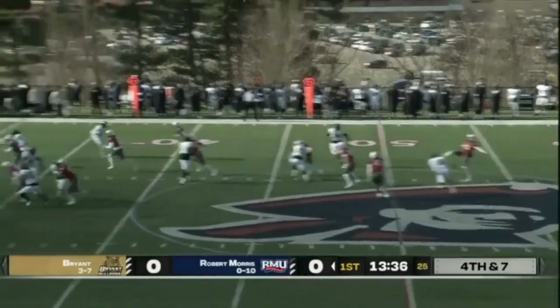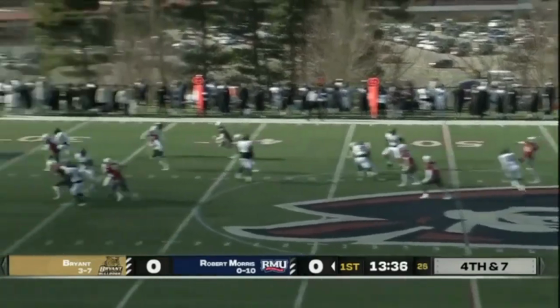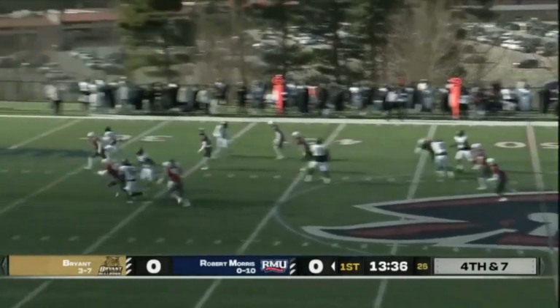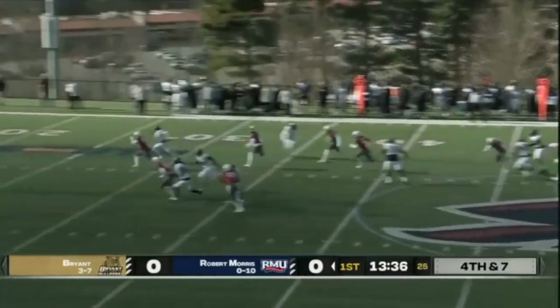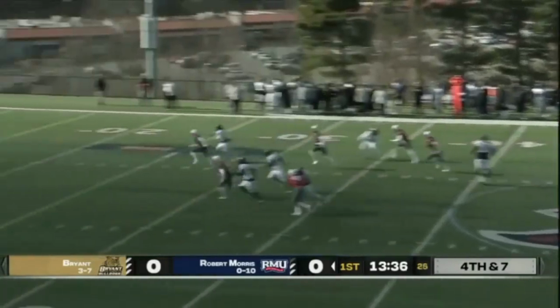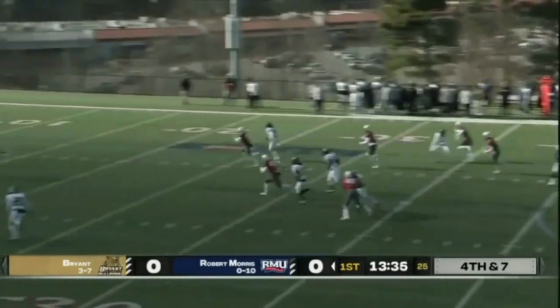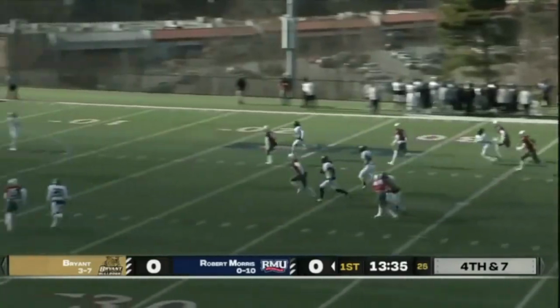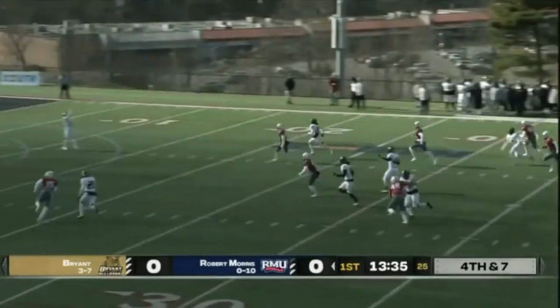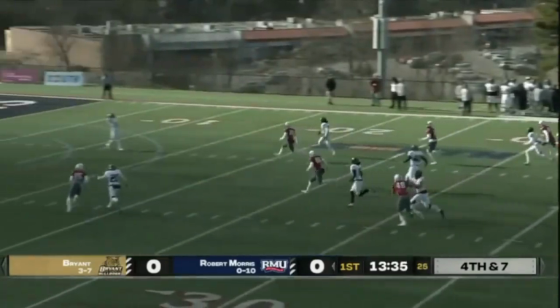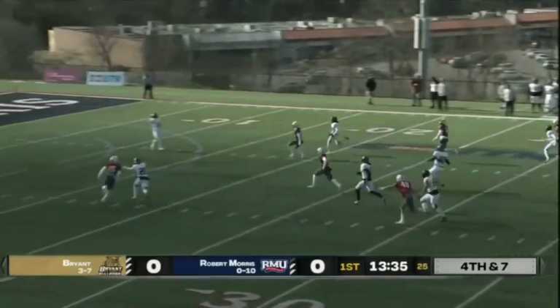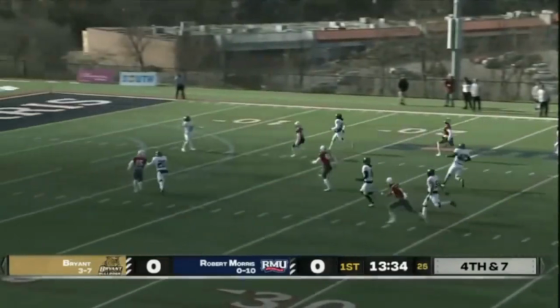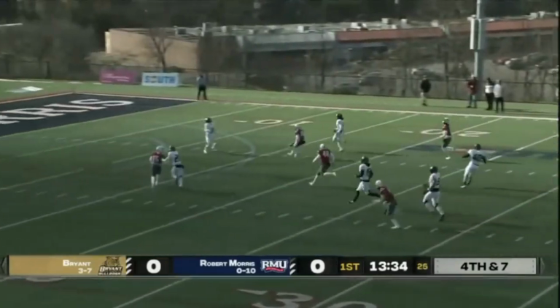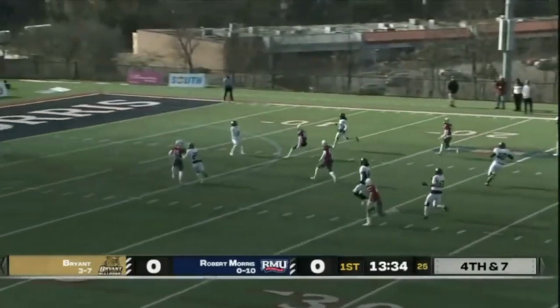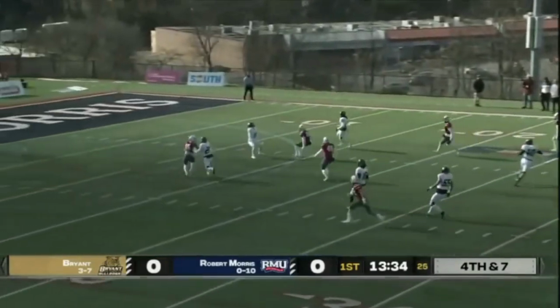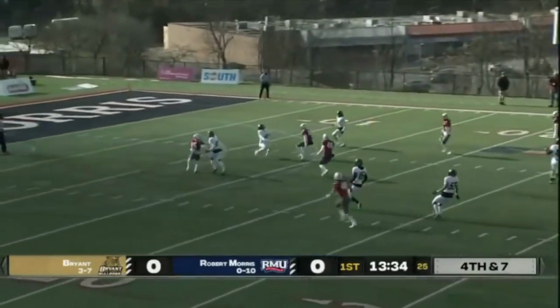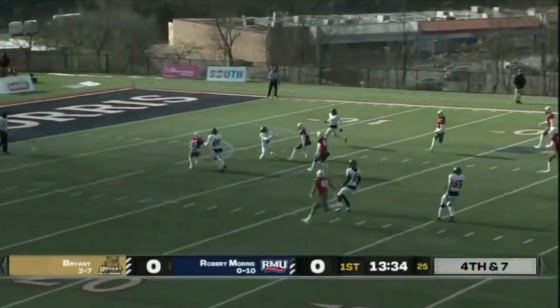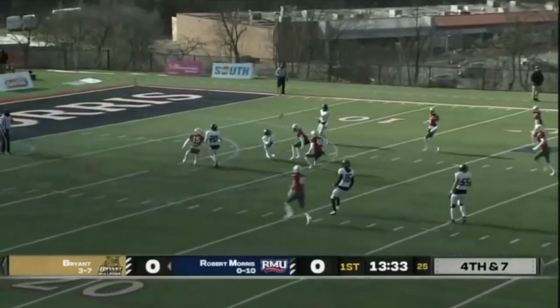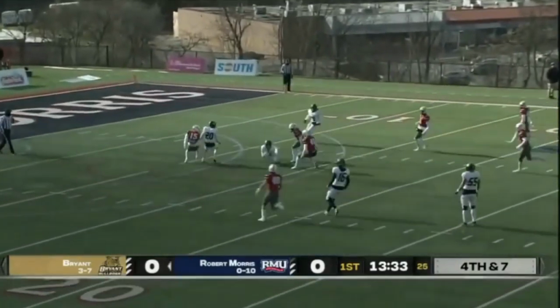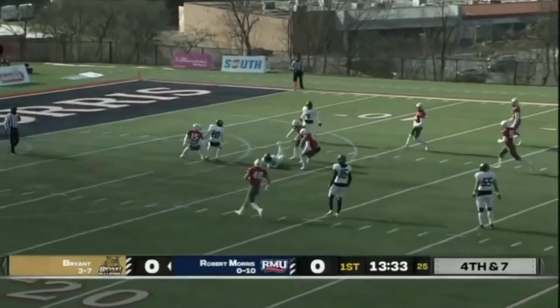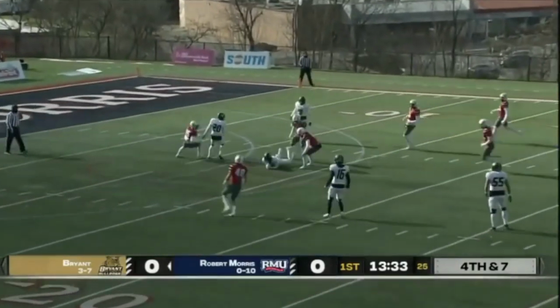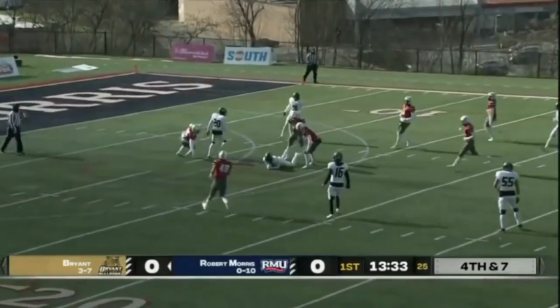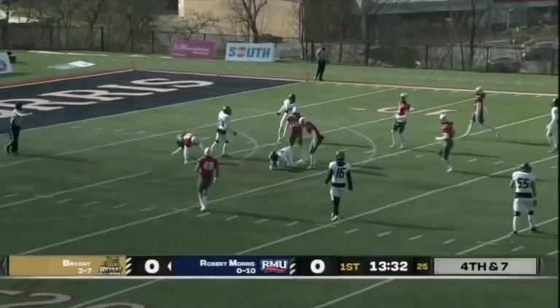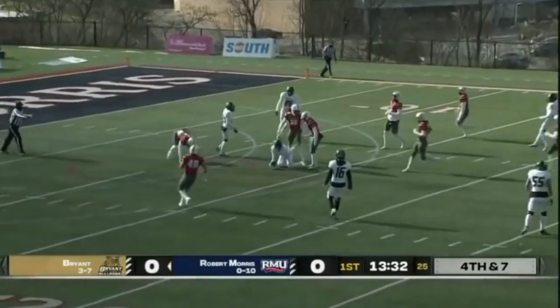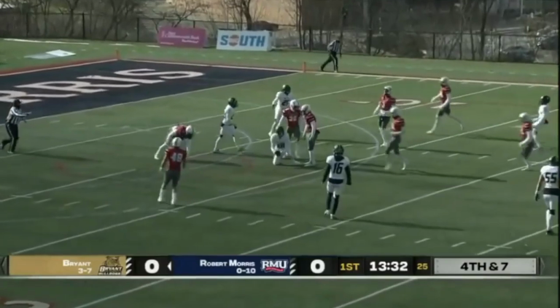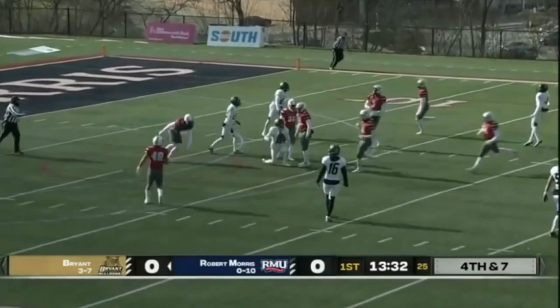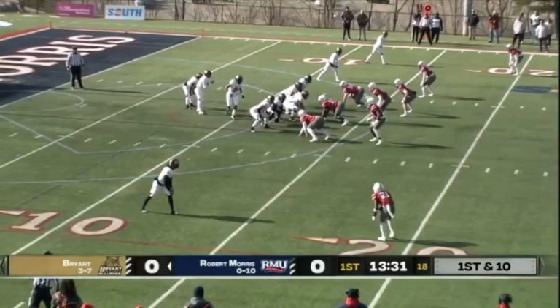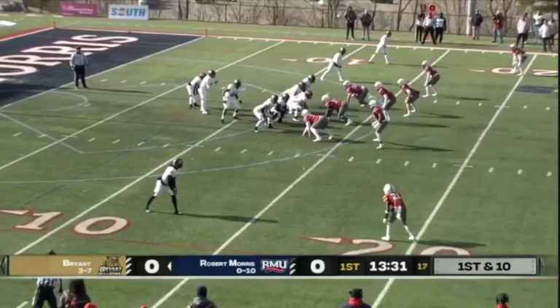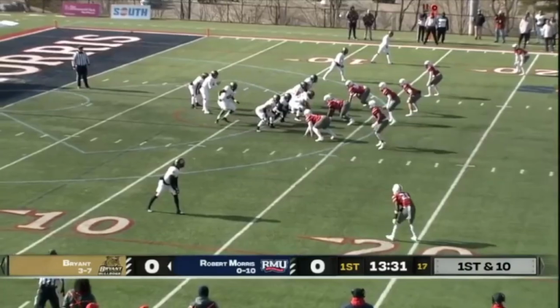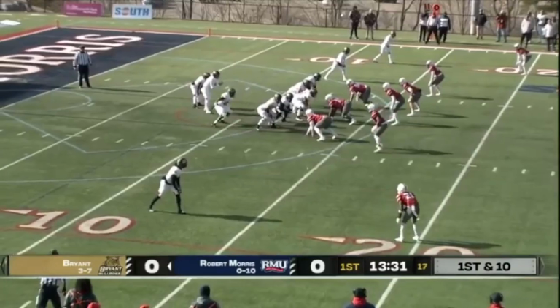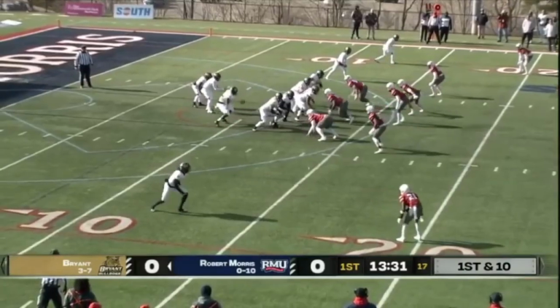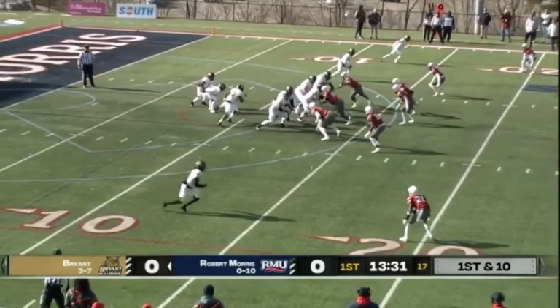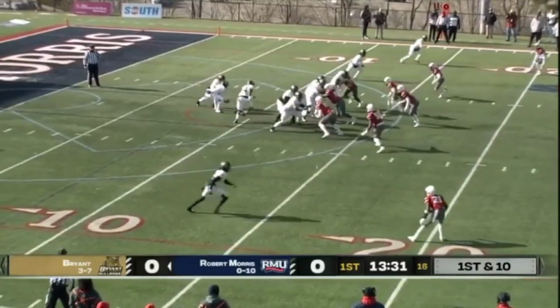Souders called off something there and instead will just punt it away, getting his defense off the field.